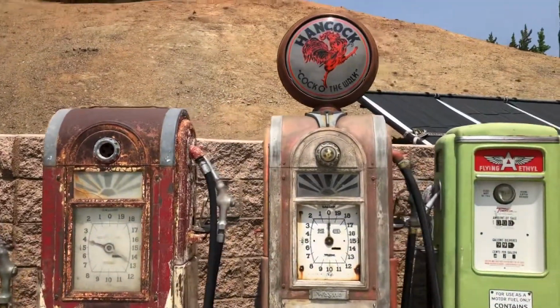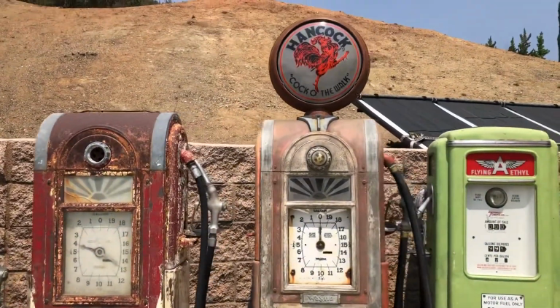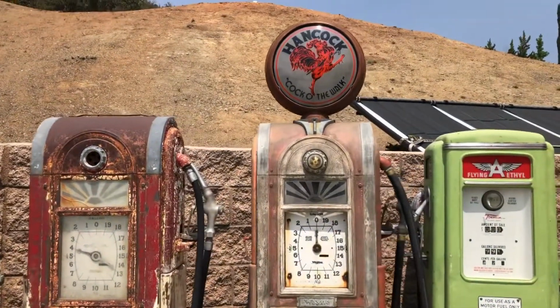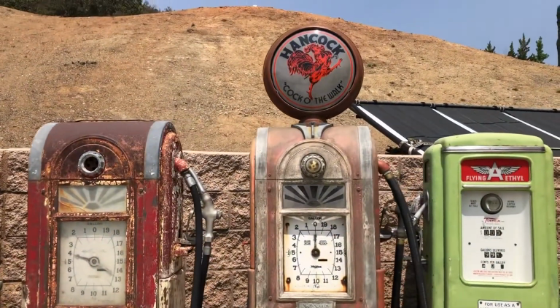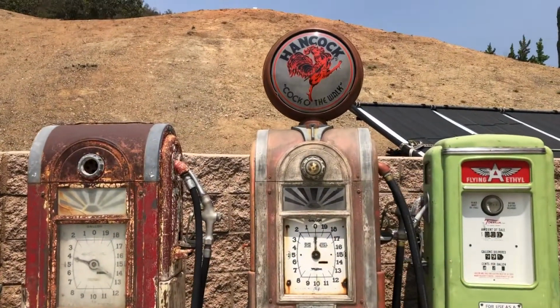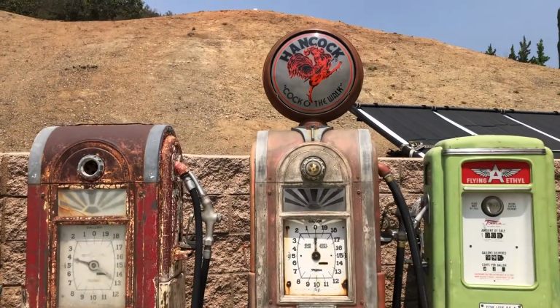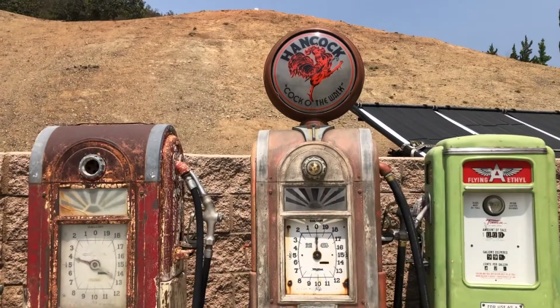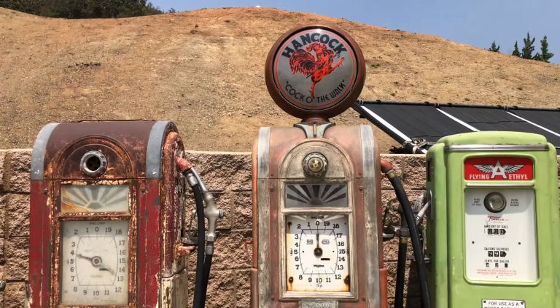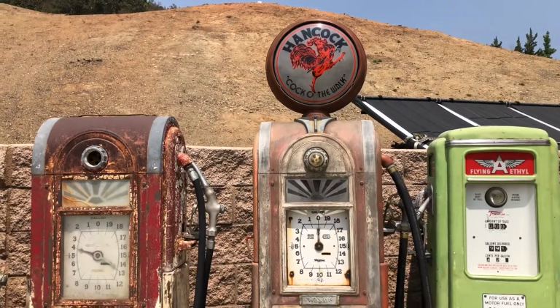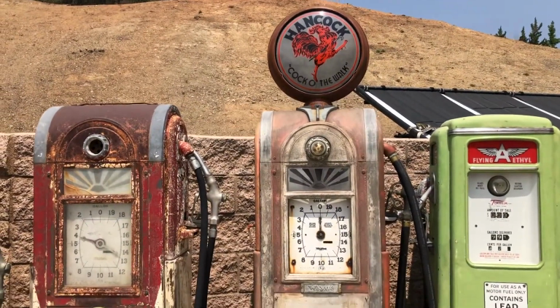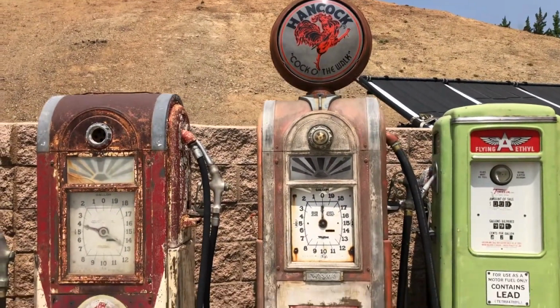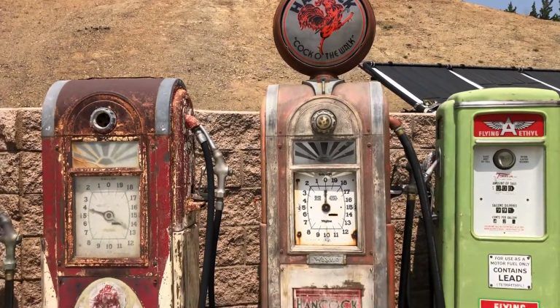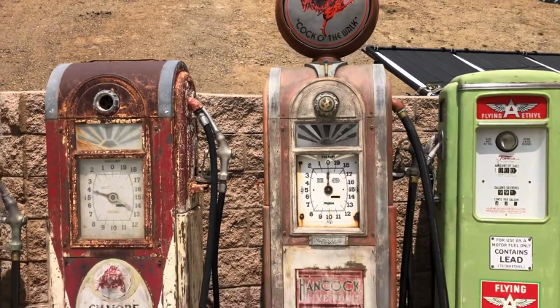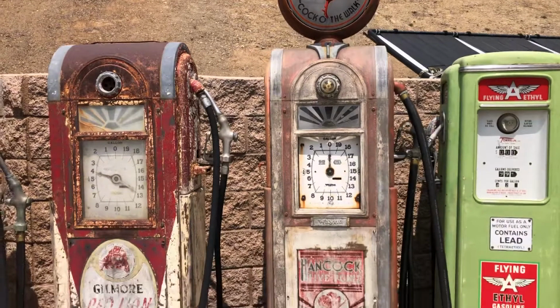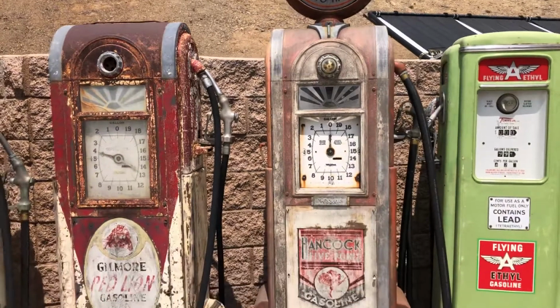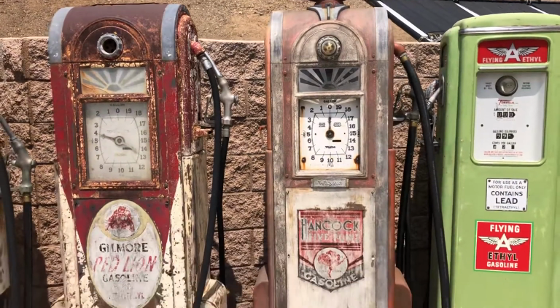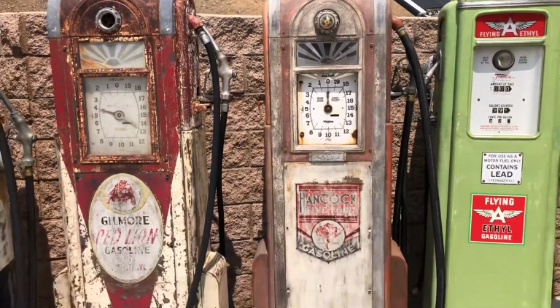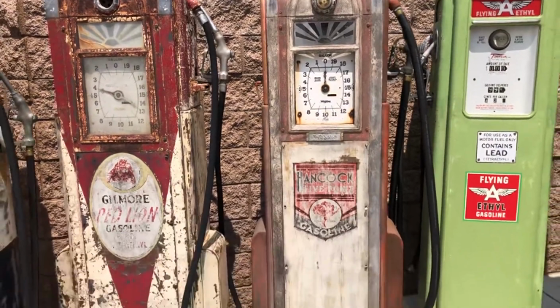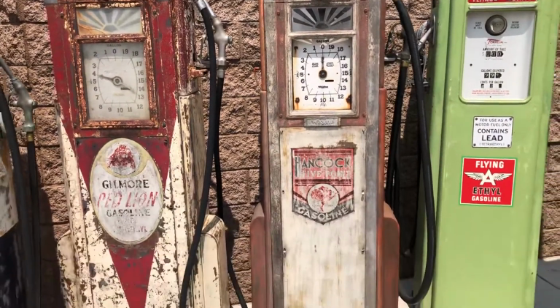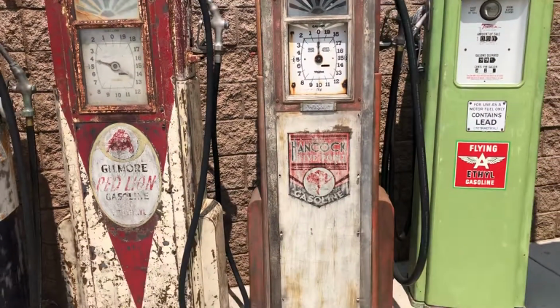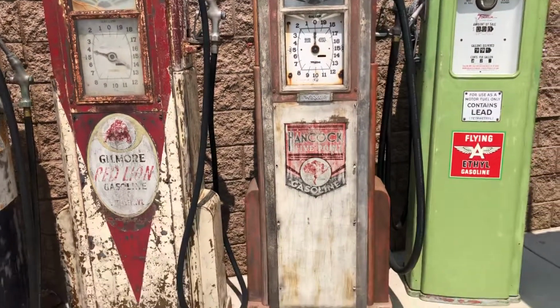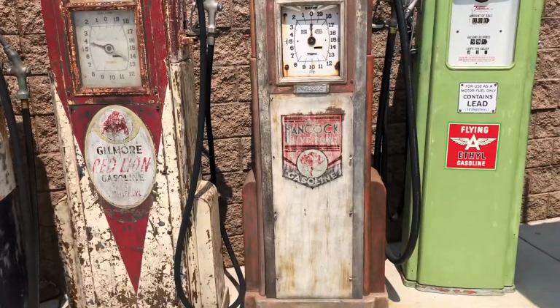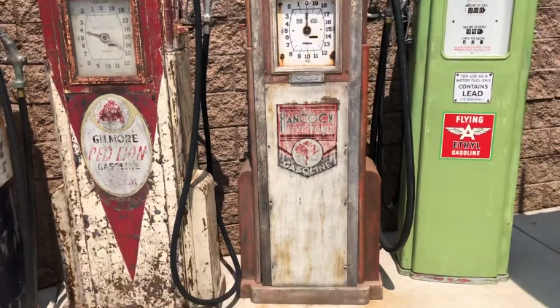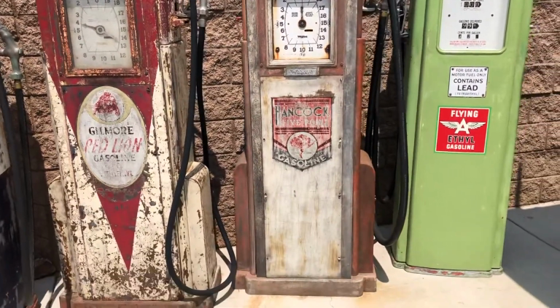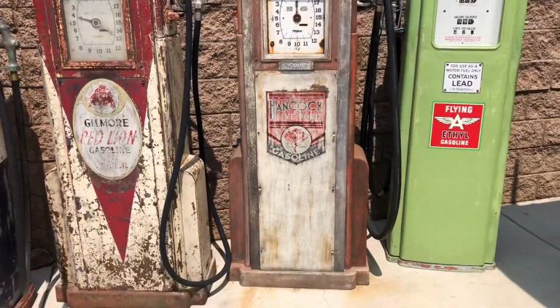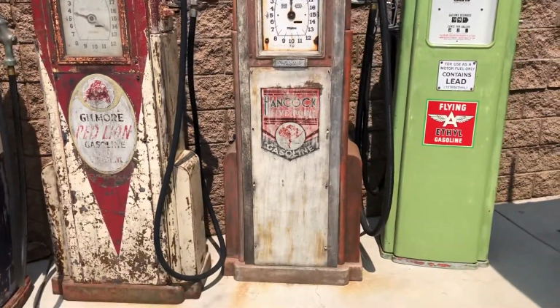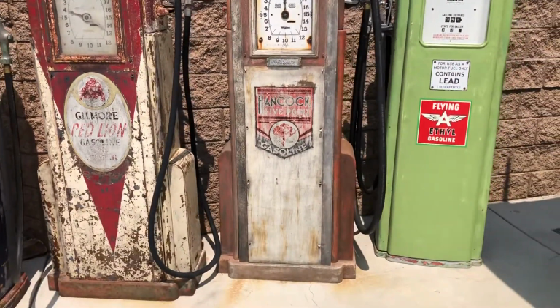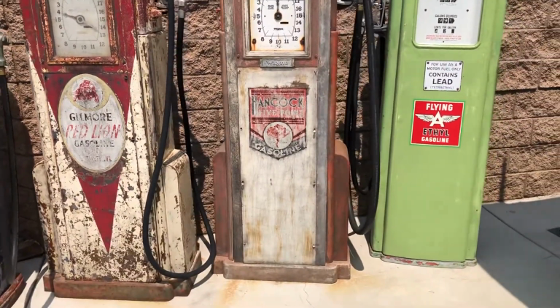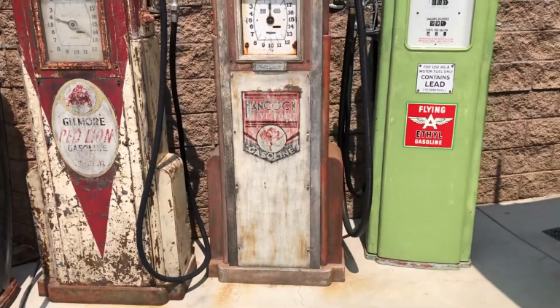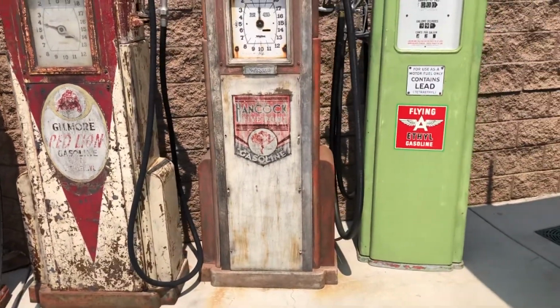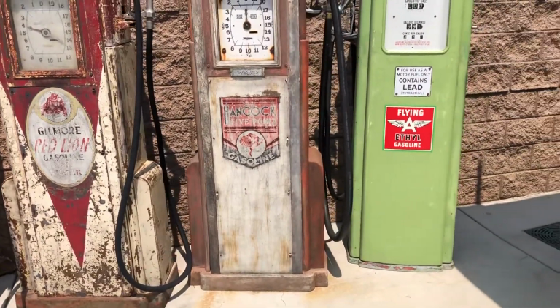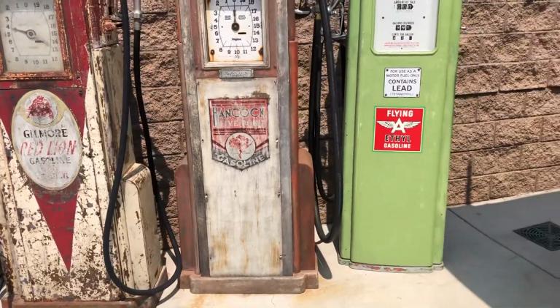The Hancock pump is one that I put a fake patina paint job on, made it look old — came out pretty neat.